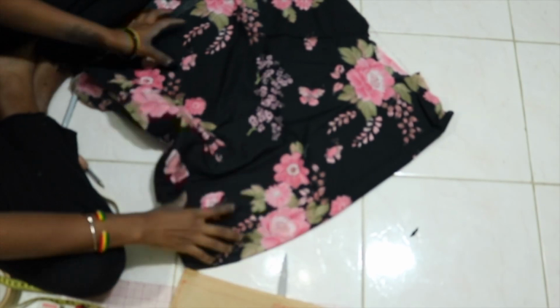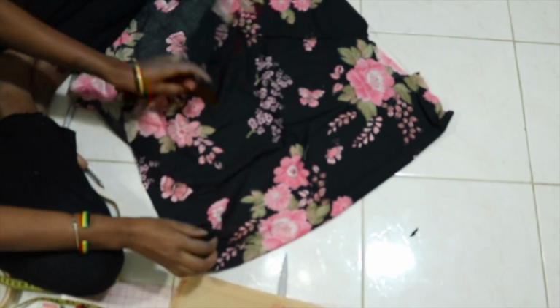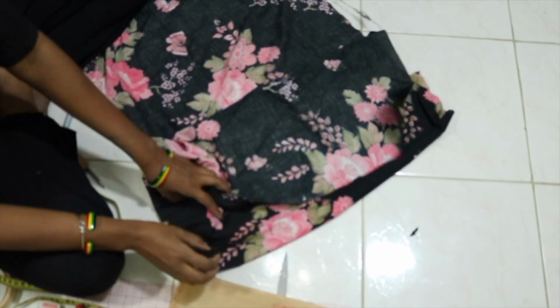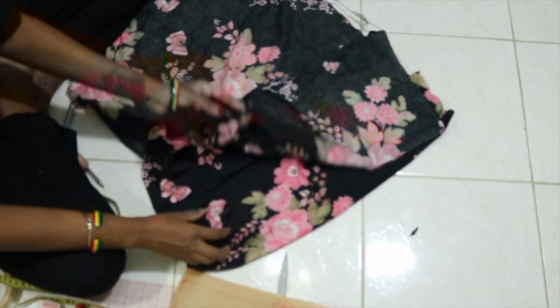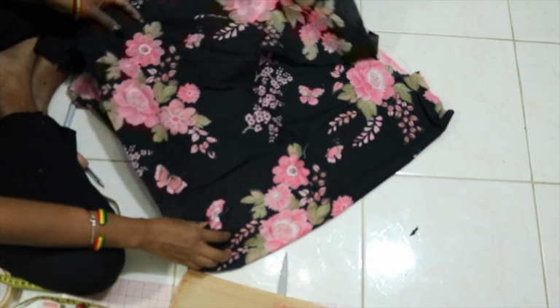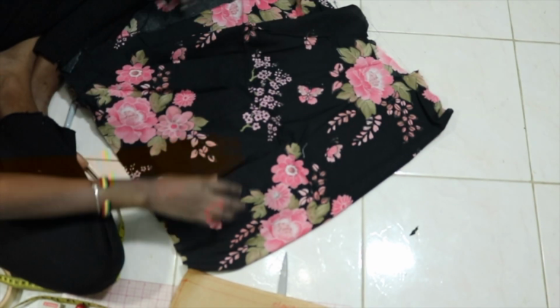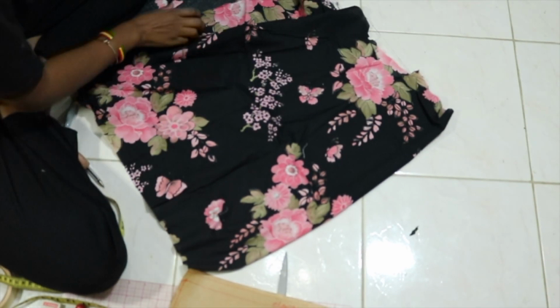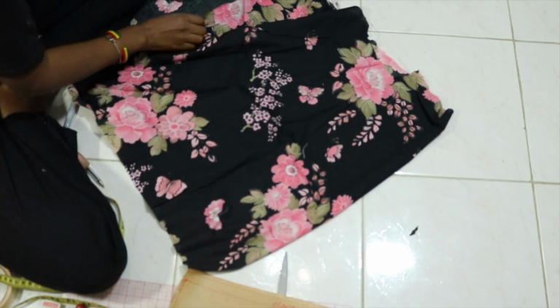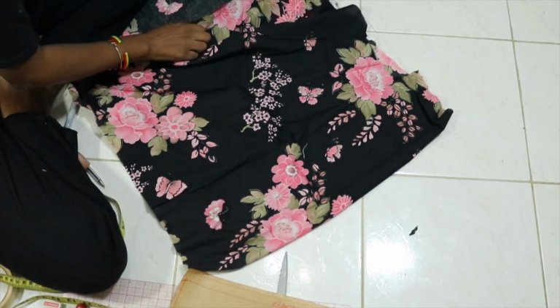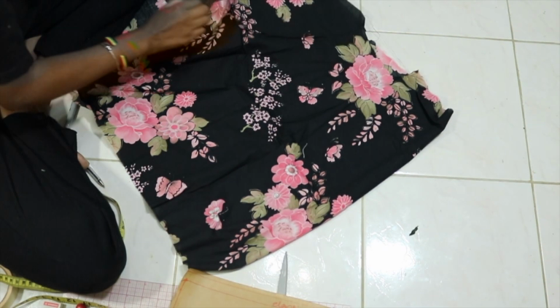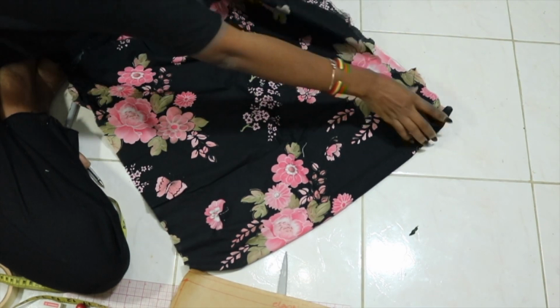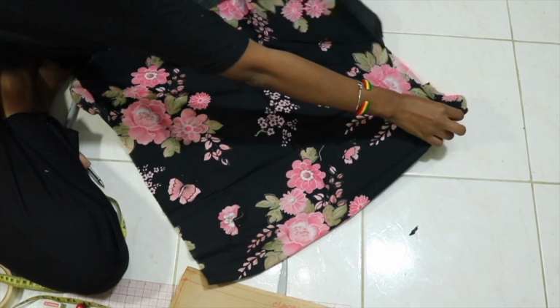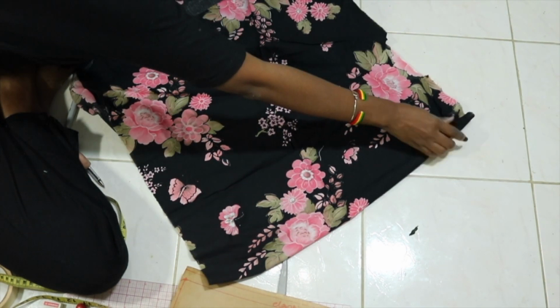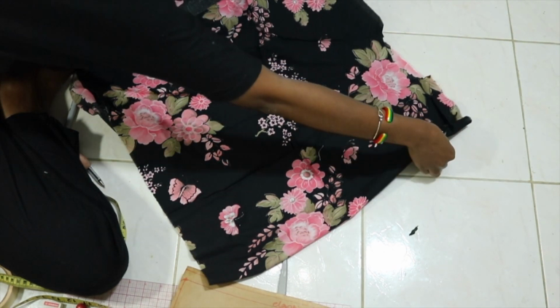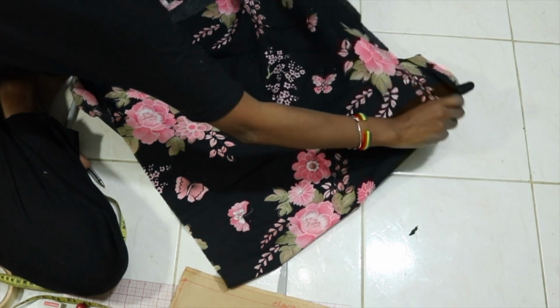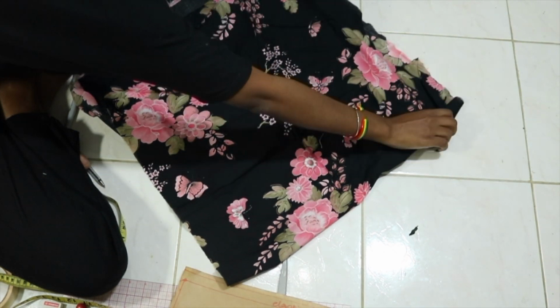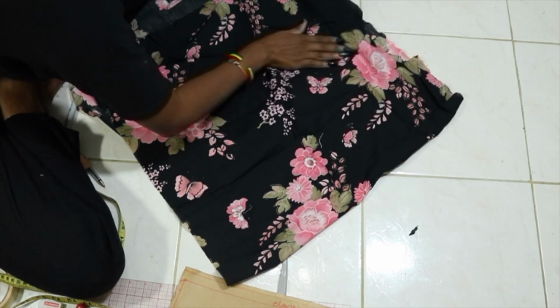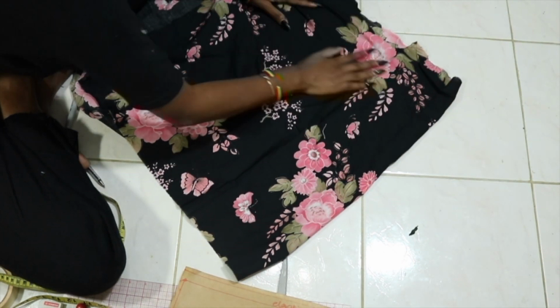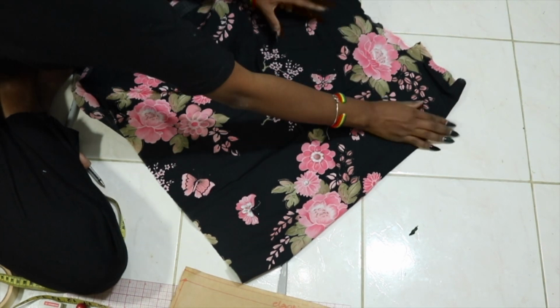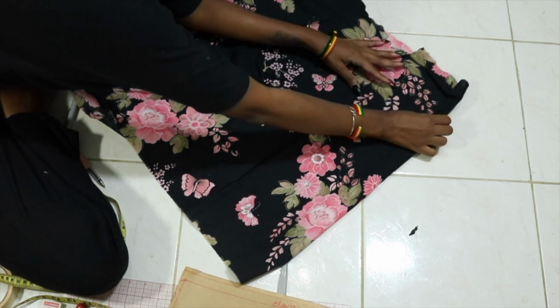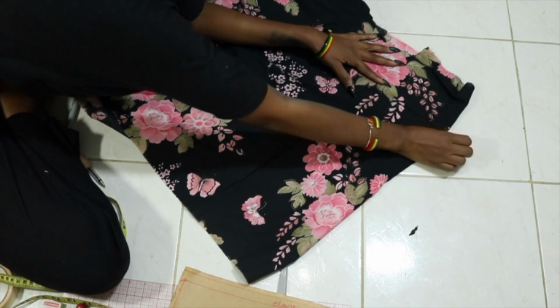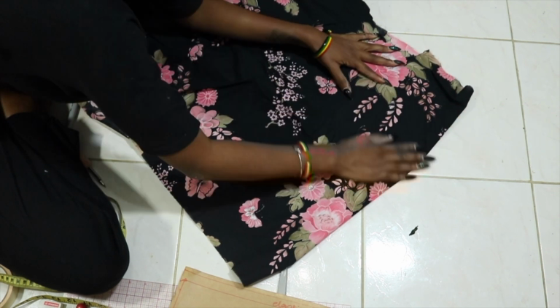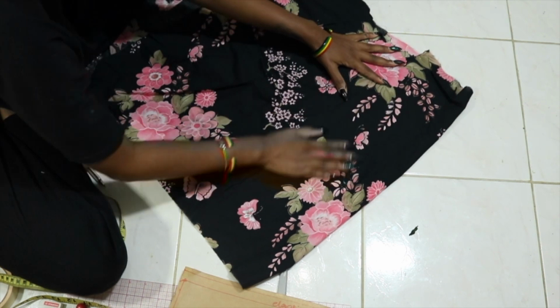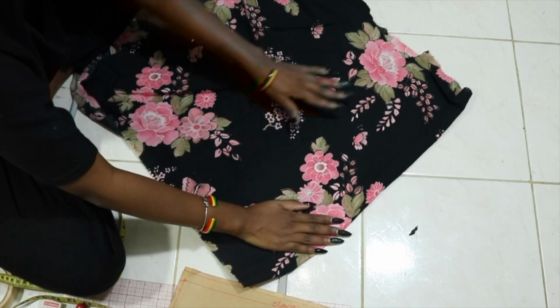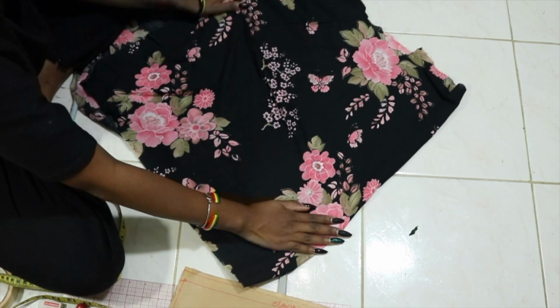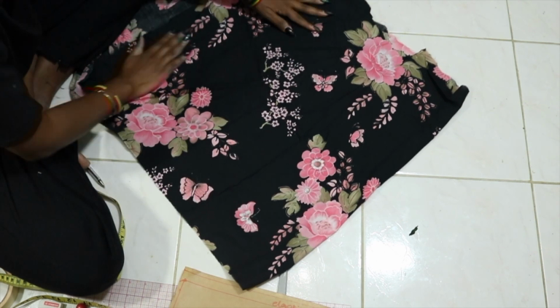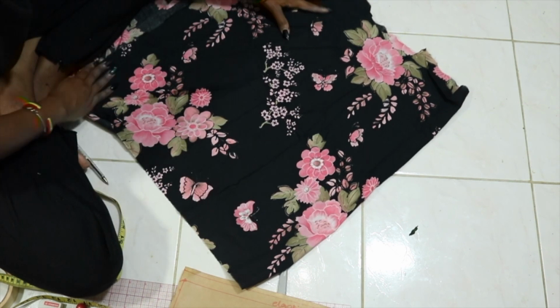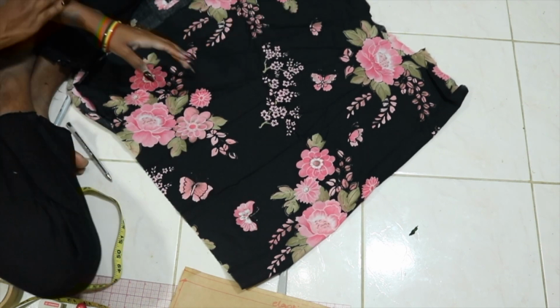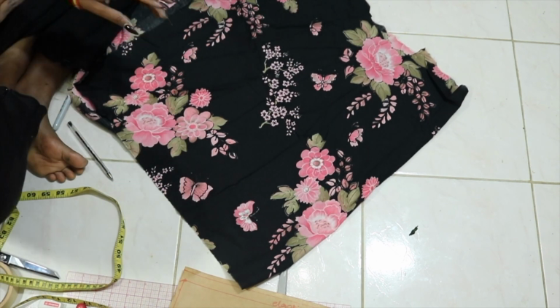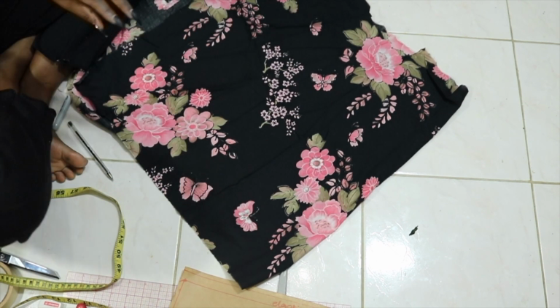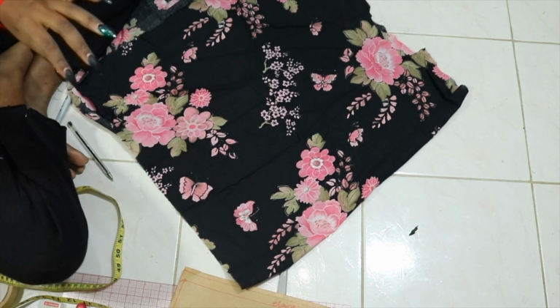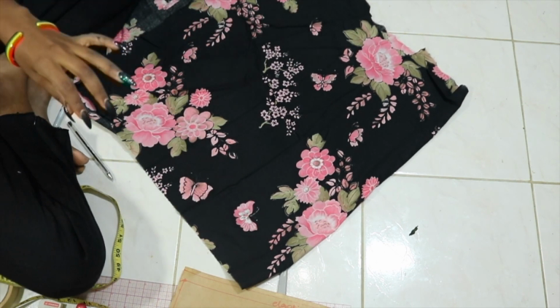Make sure you press the fabric before you actually put the pattern on it. Don't be lazy like me.